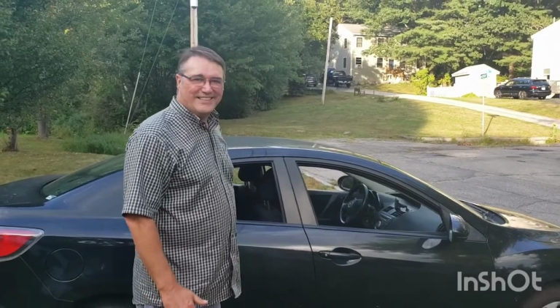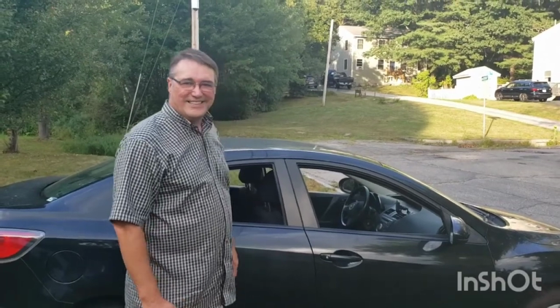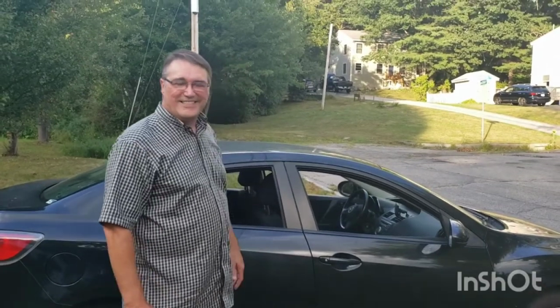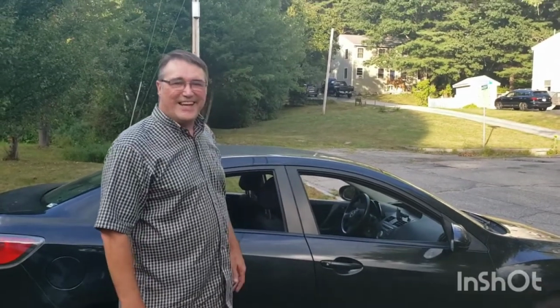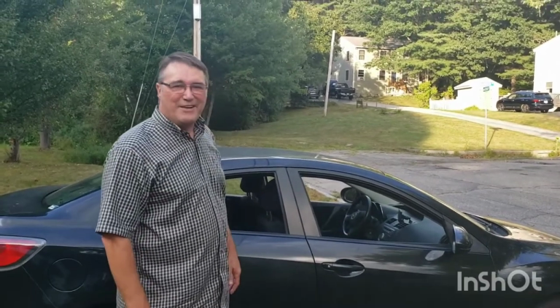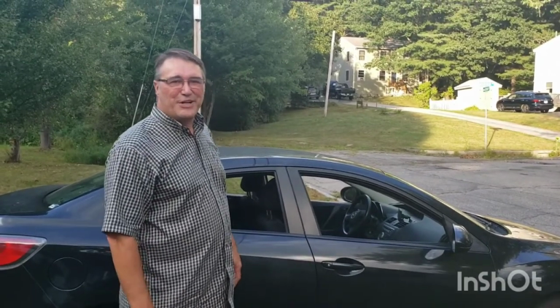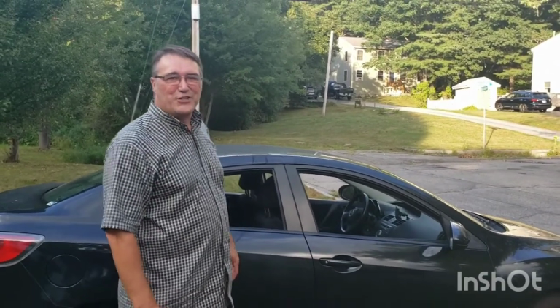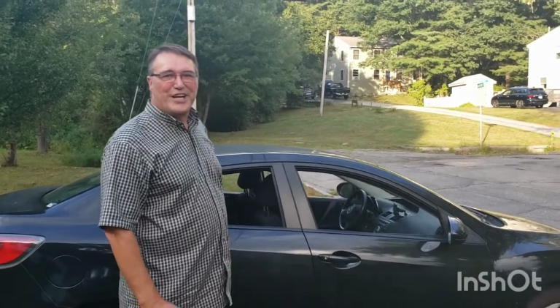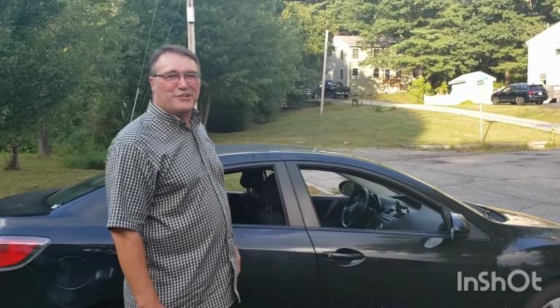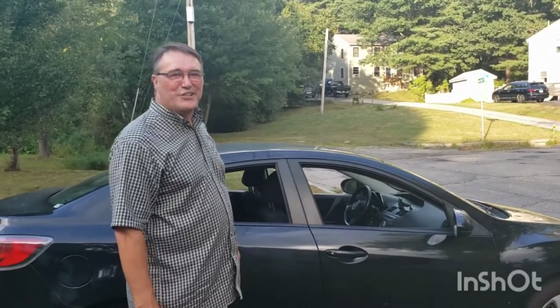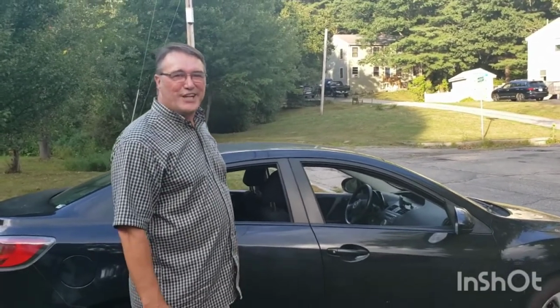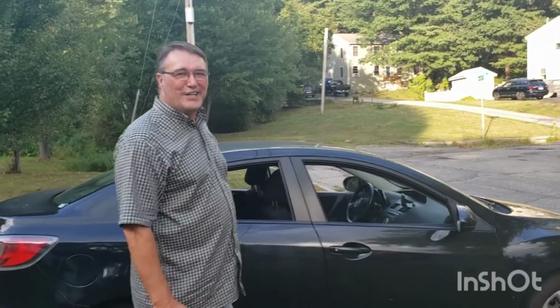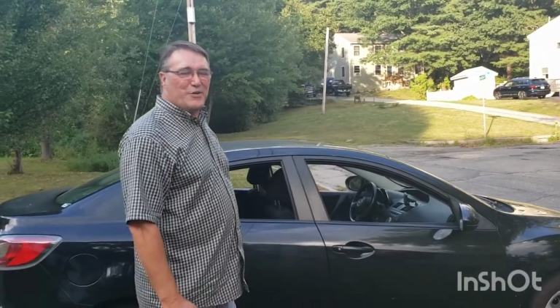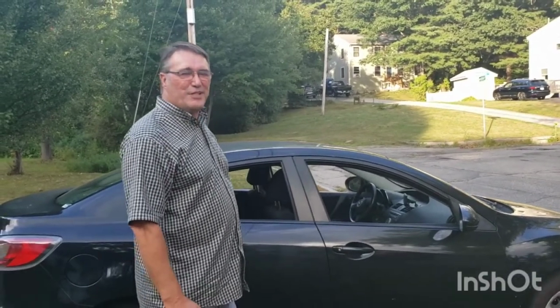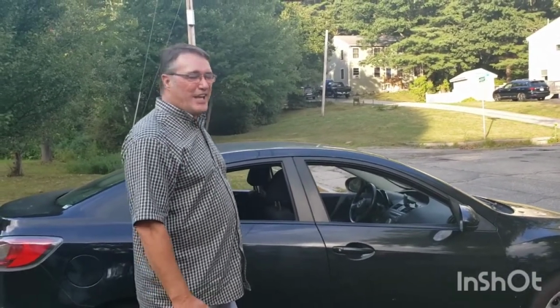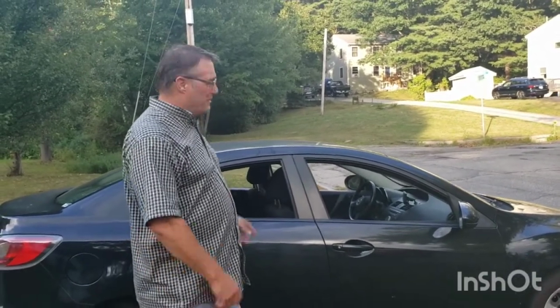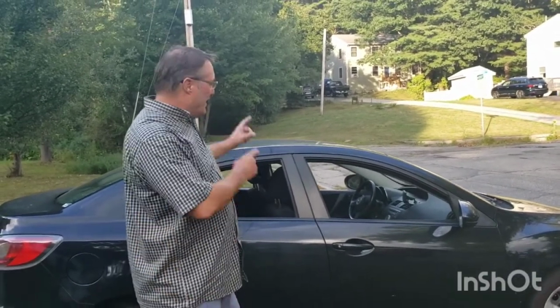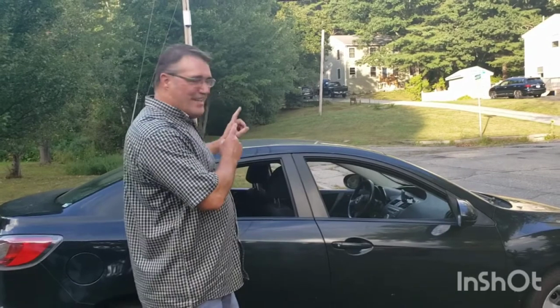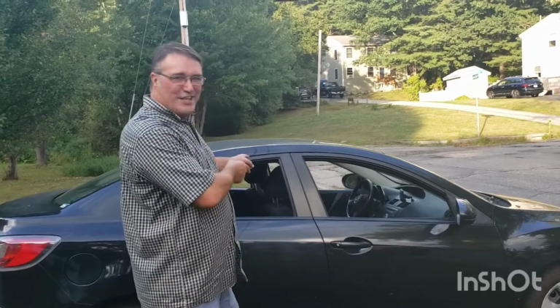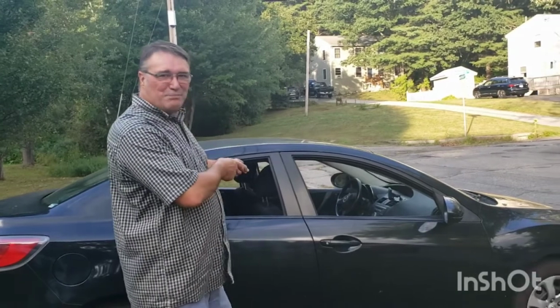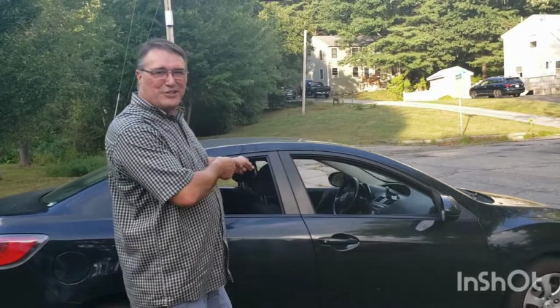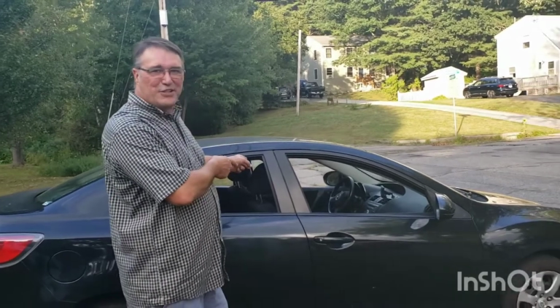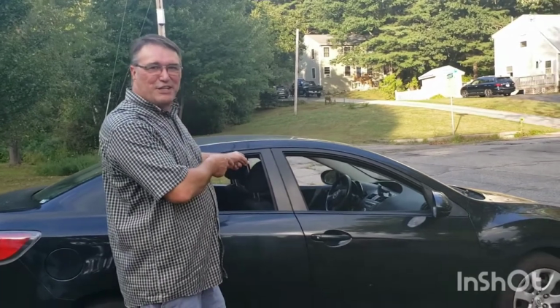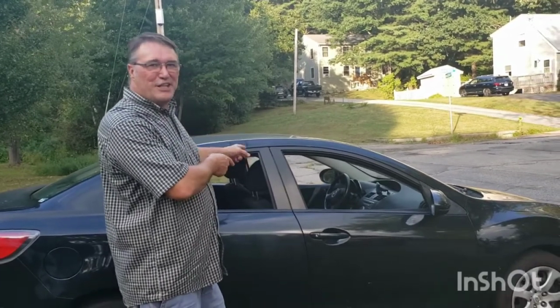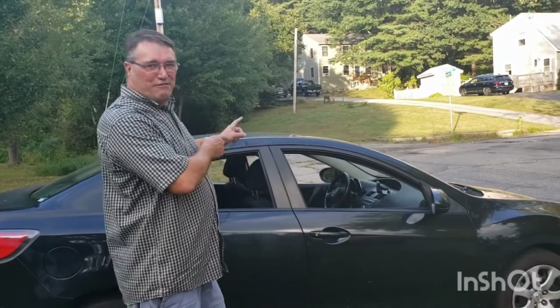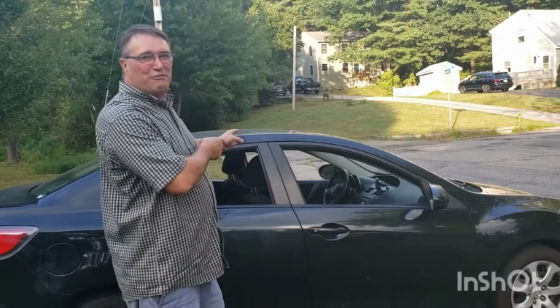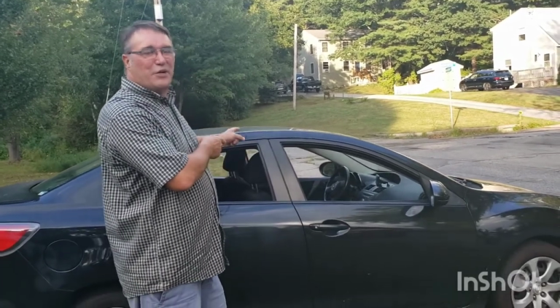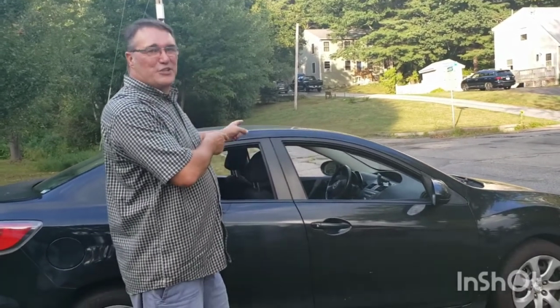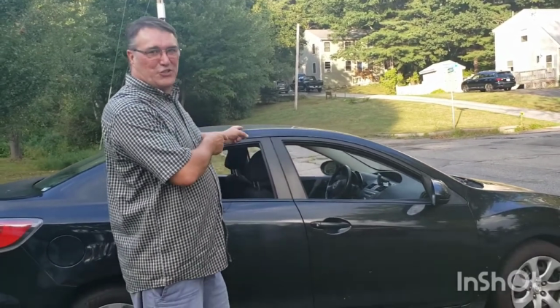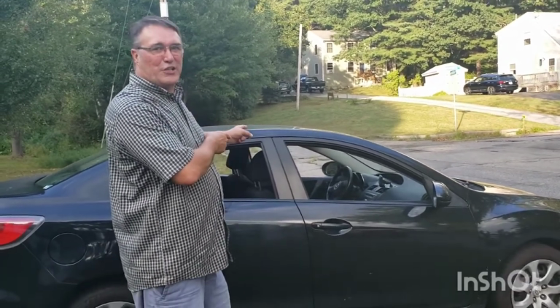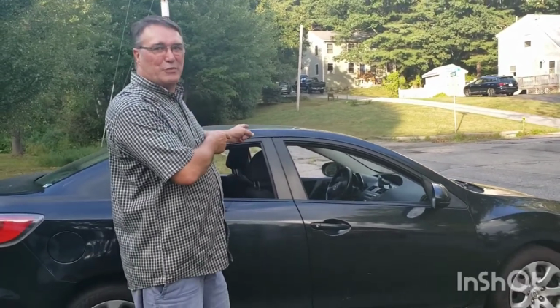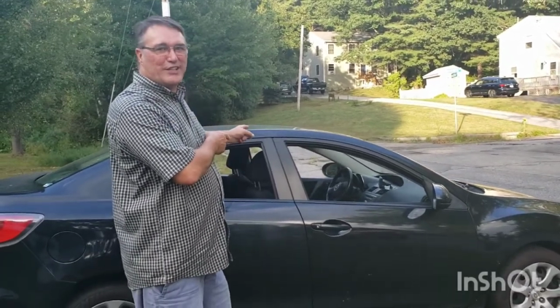Hi, today we're going to show you how Lisa and I went camping in this Mazda 3 for four solid weeks.